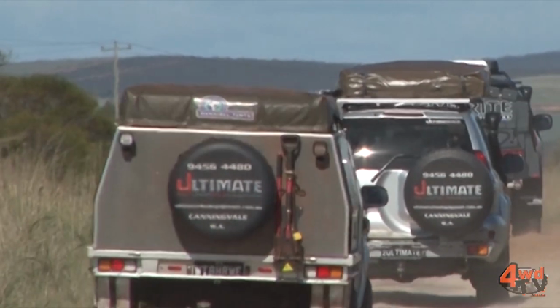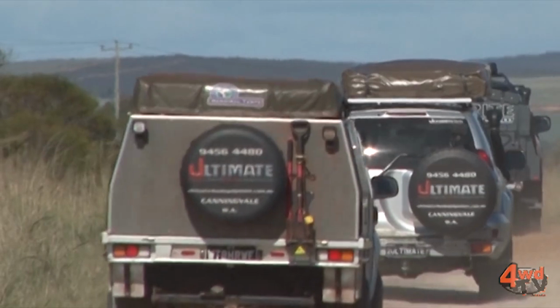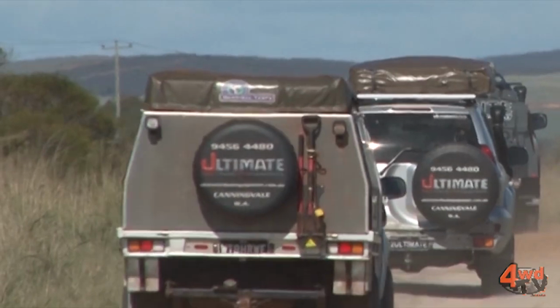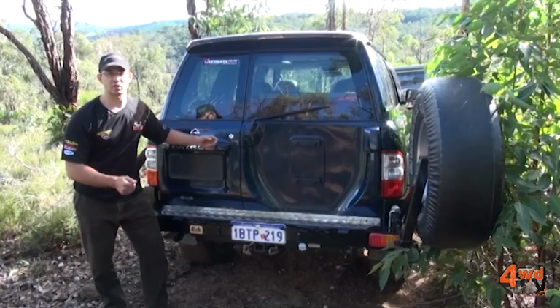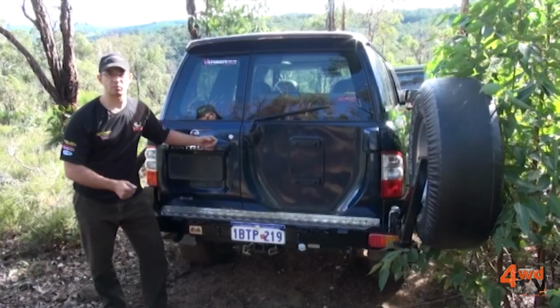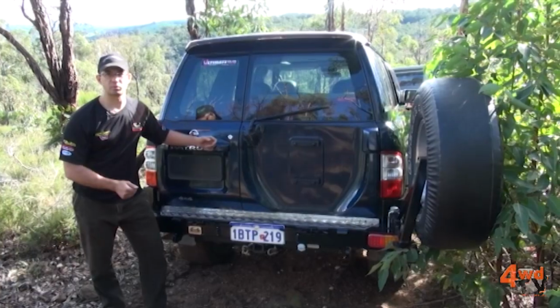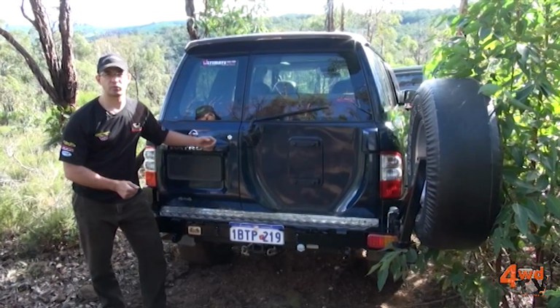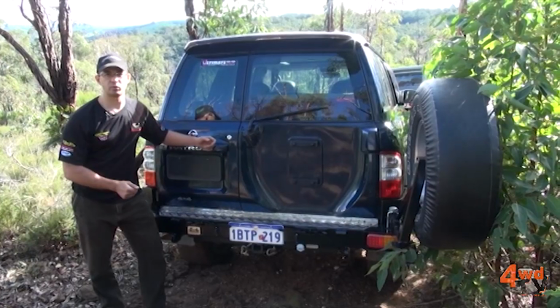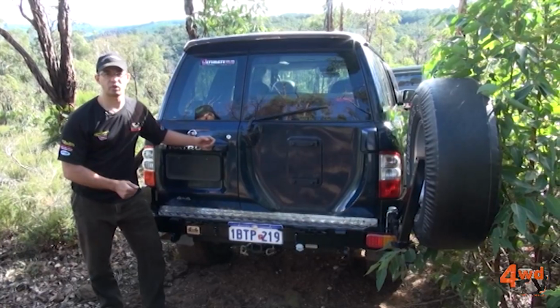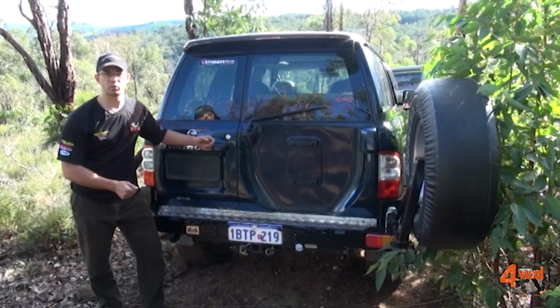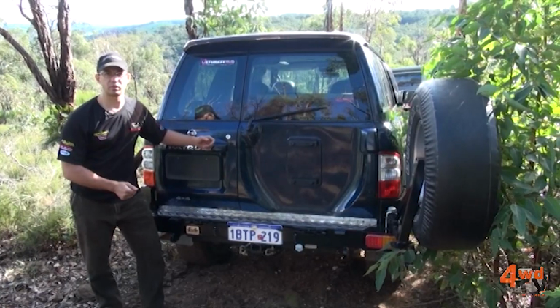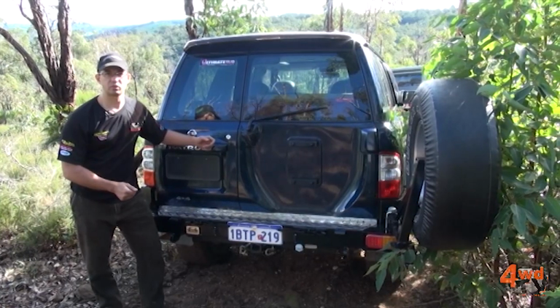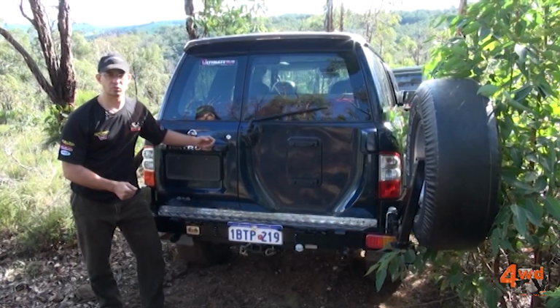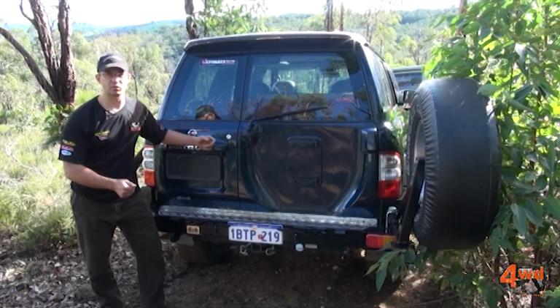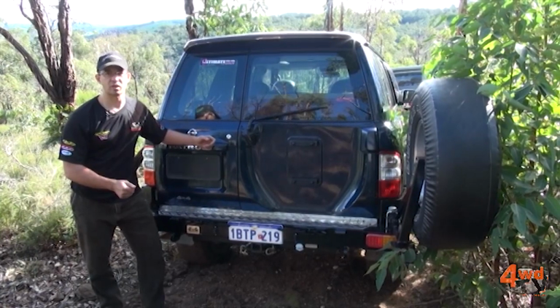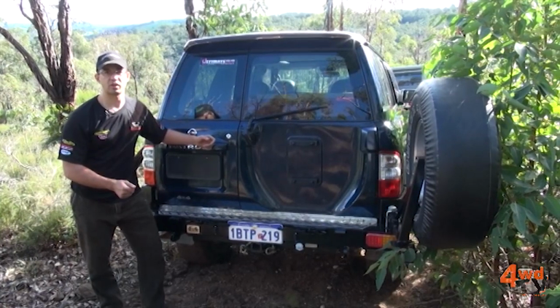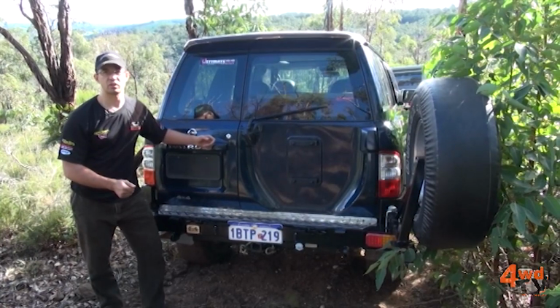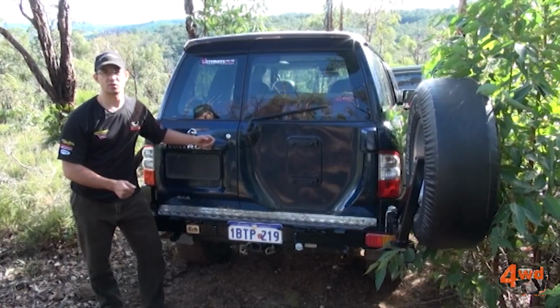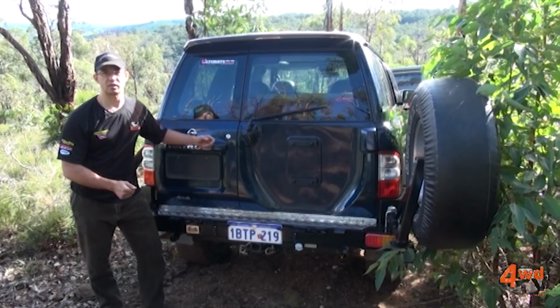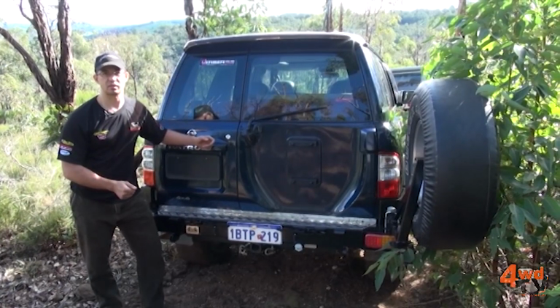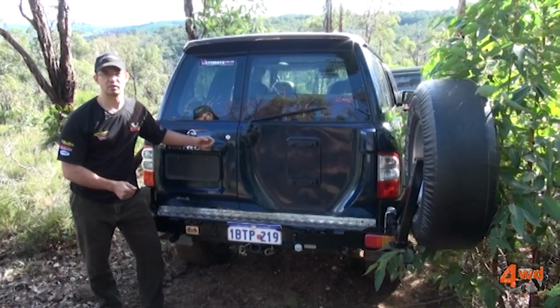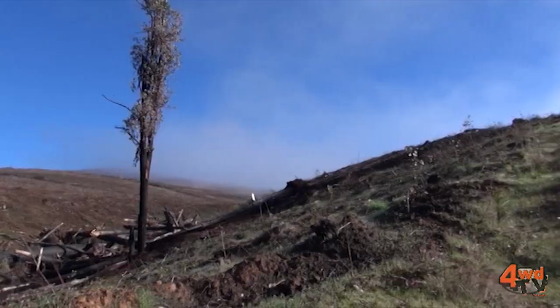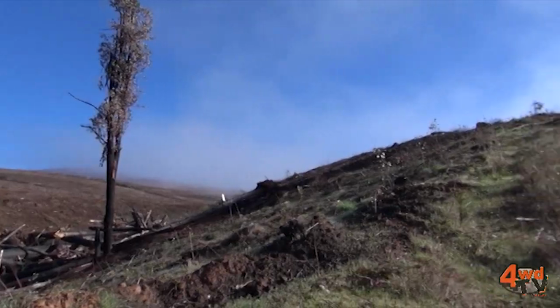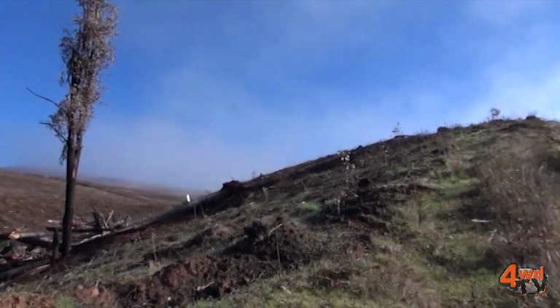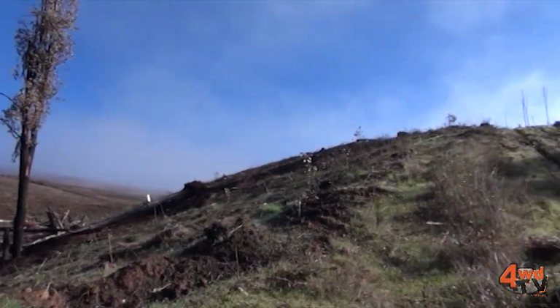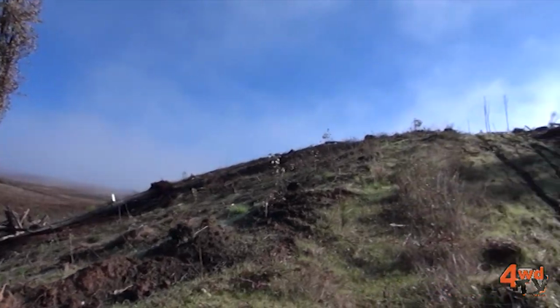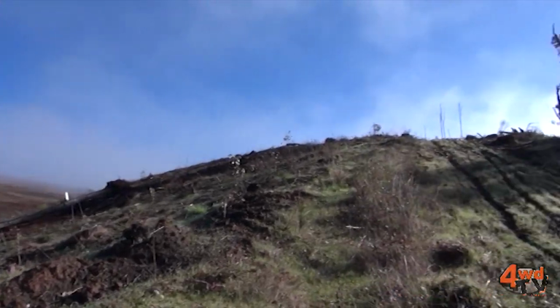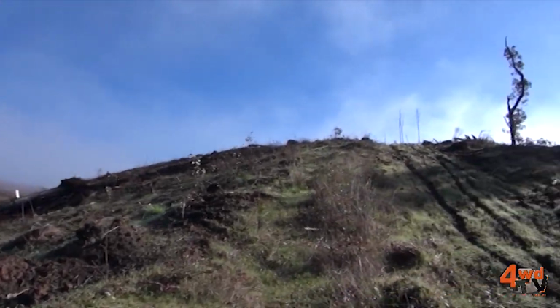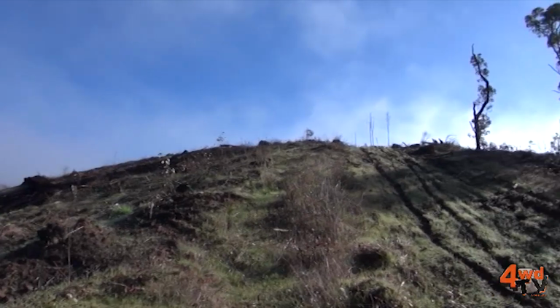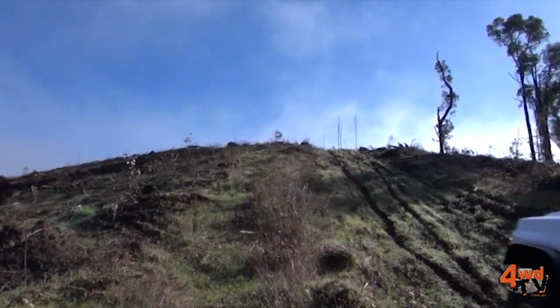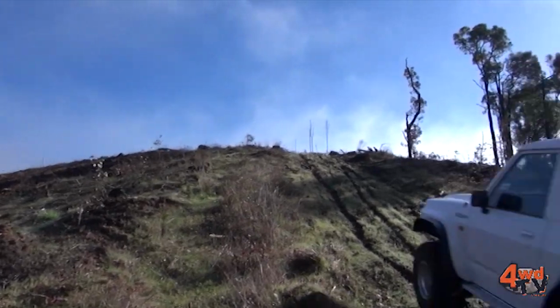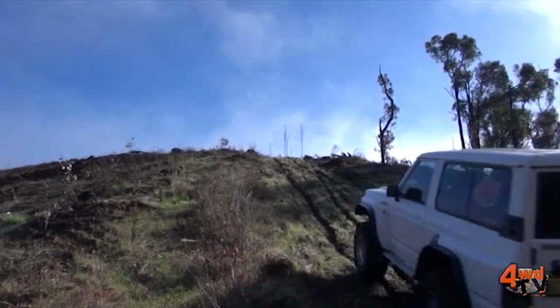I'm Marcus from Ultimate 4WD Equipment. Travel safe out on those tracks. It's time to go.